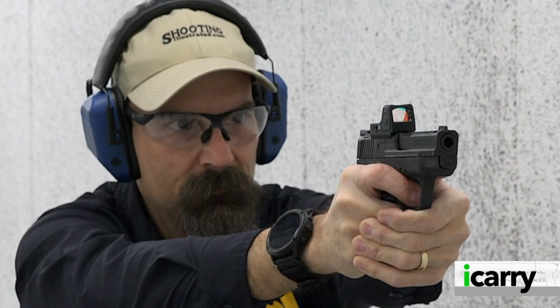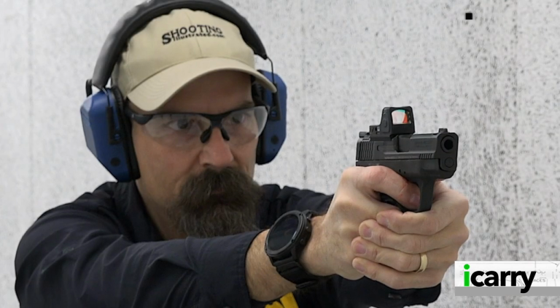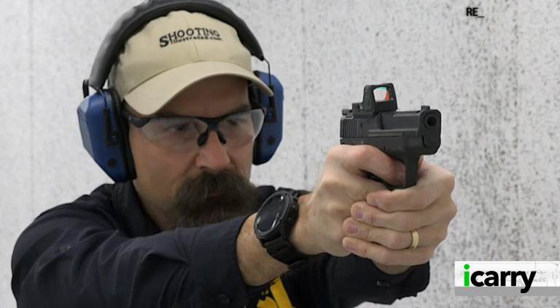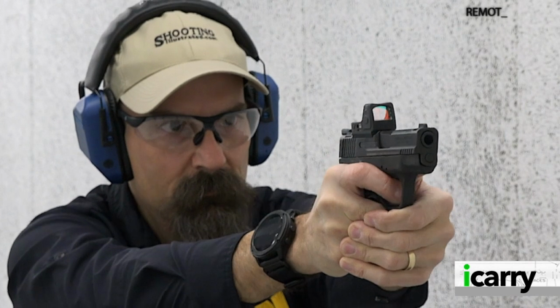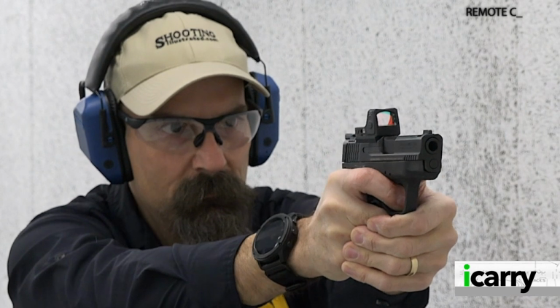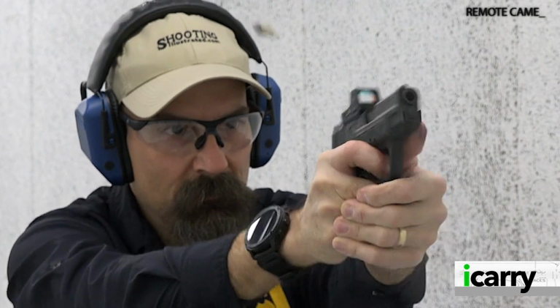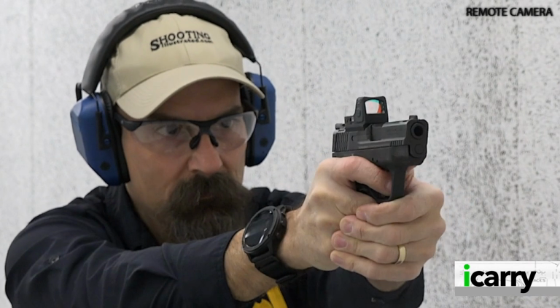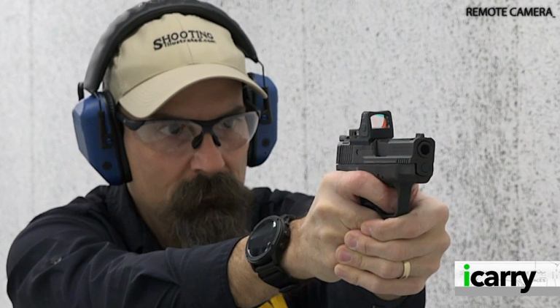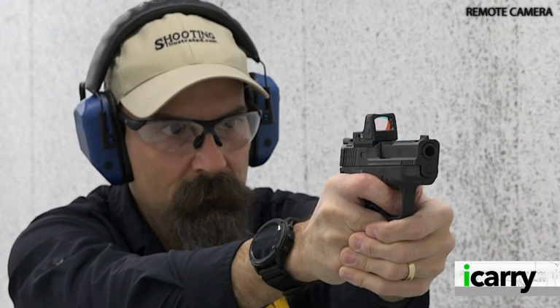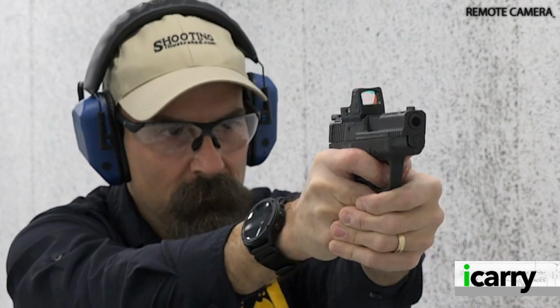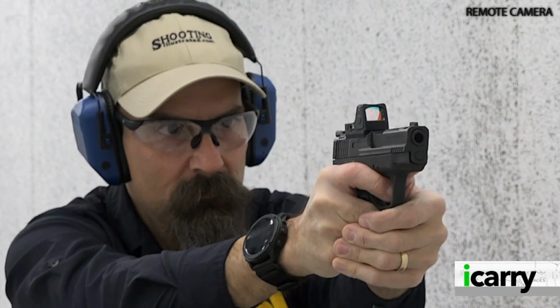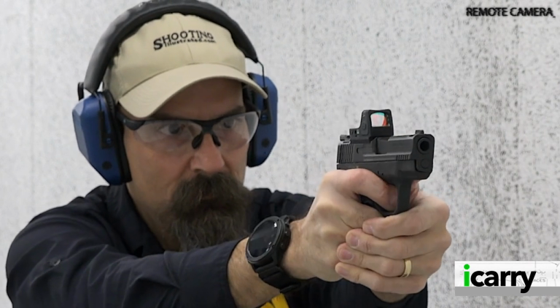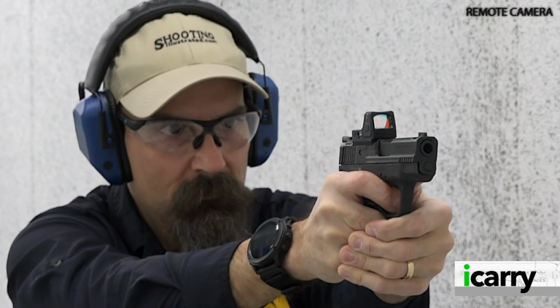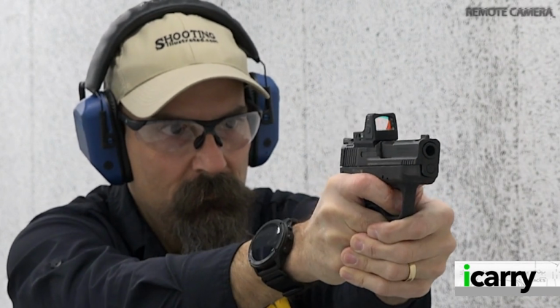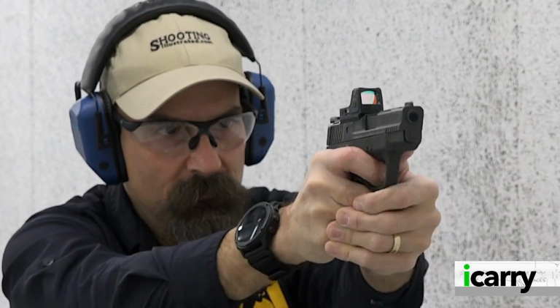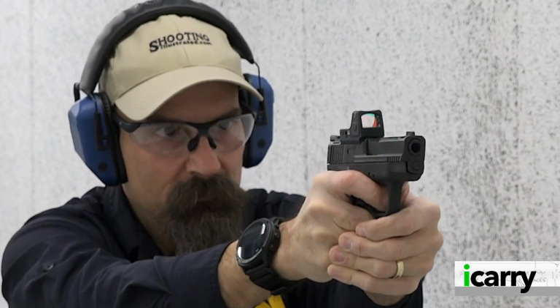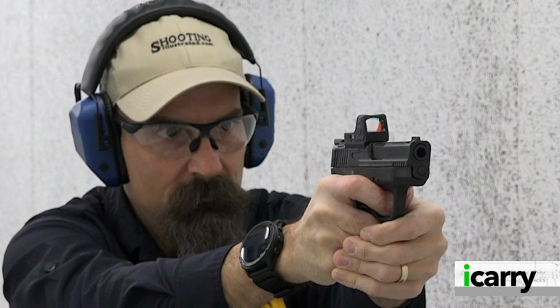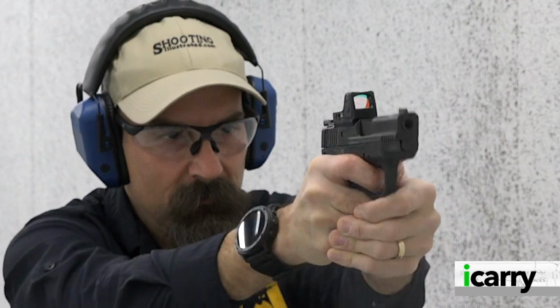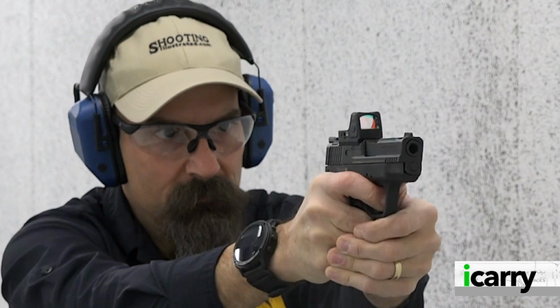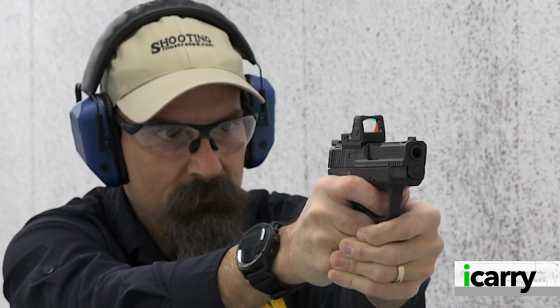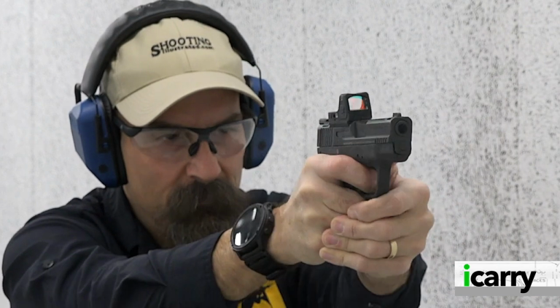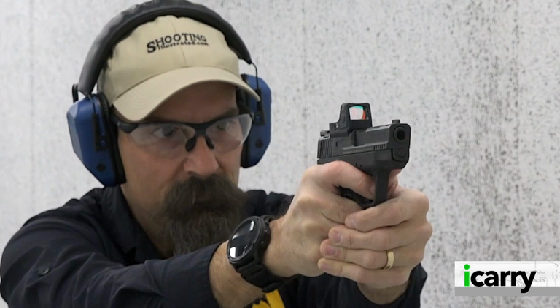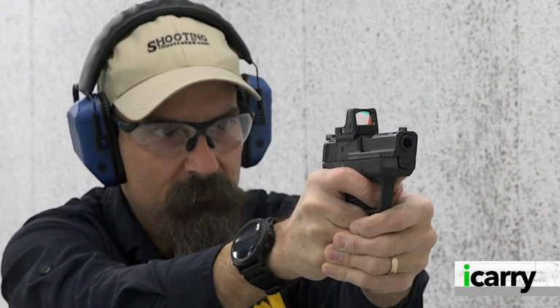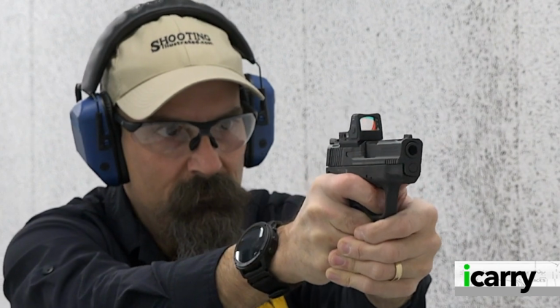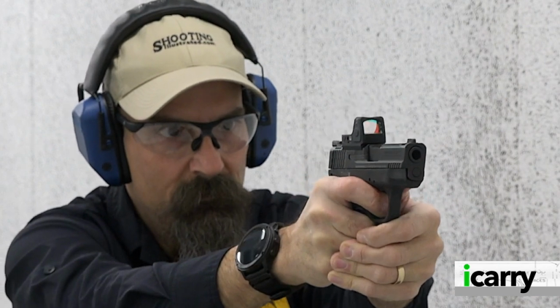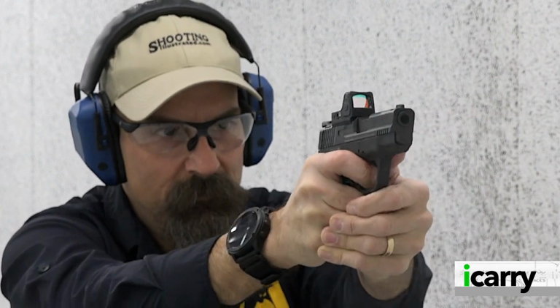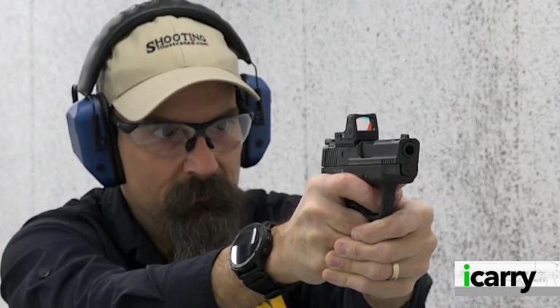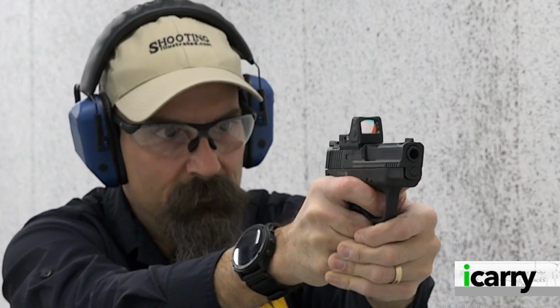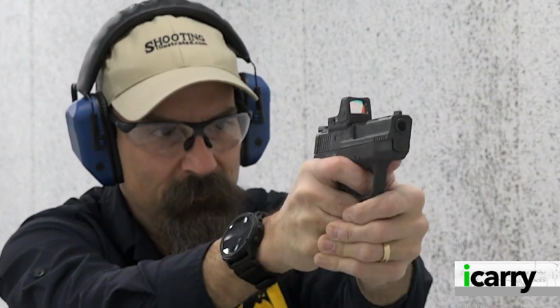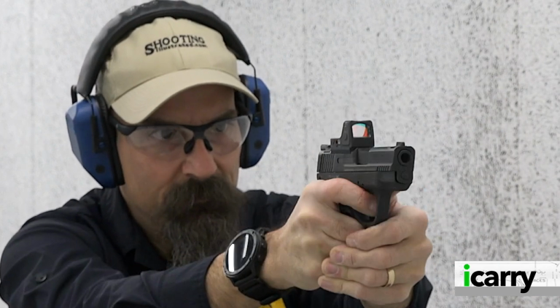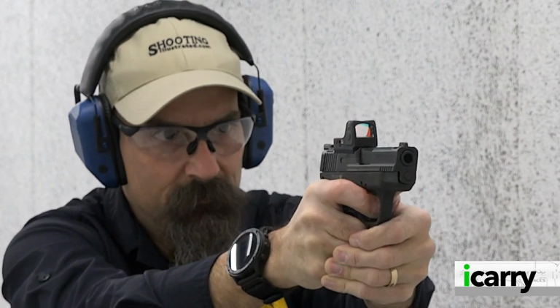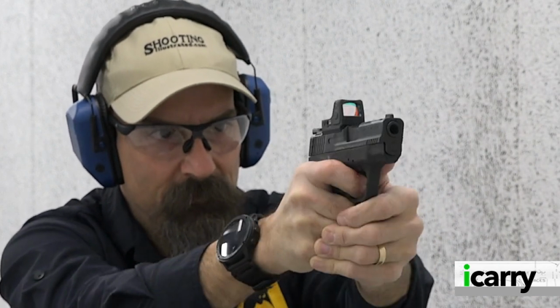And lastly, now that there's an optics-ready version with an RMSC footprint, any number of red-dot optics can be installed.